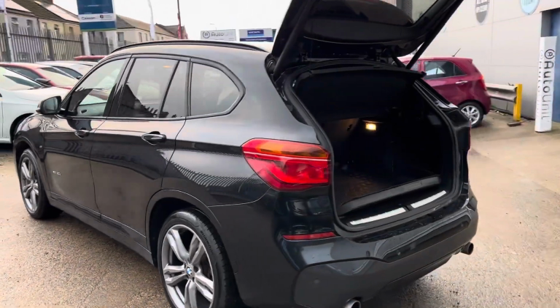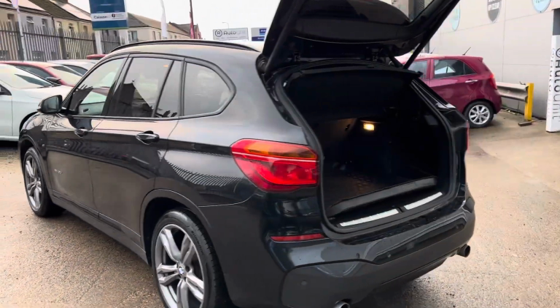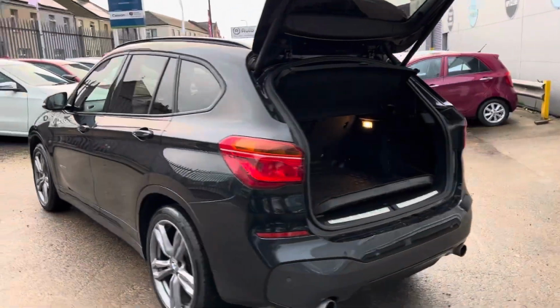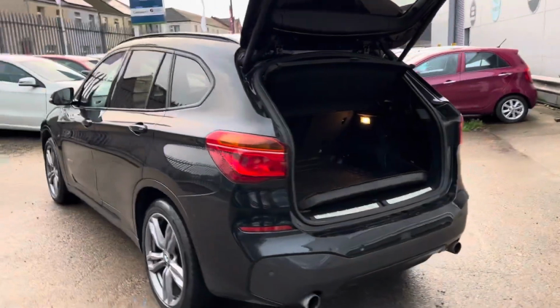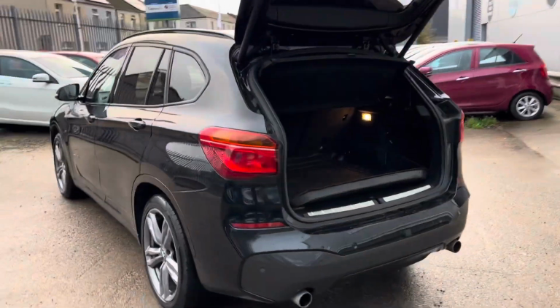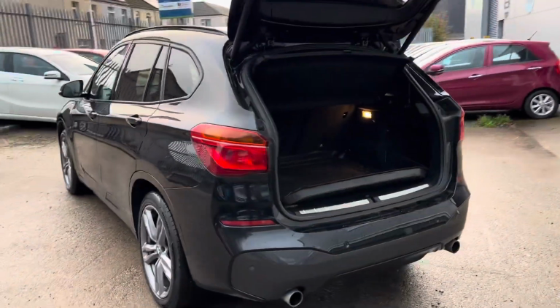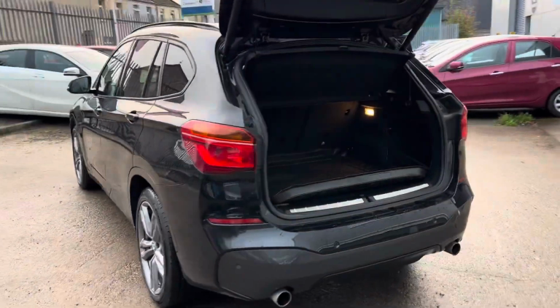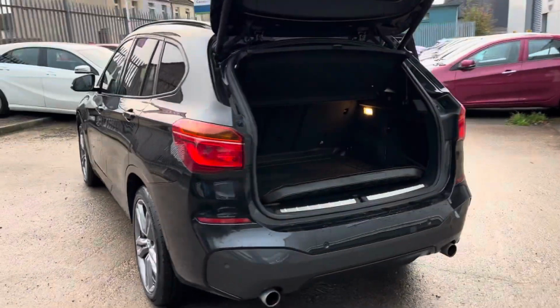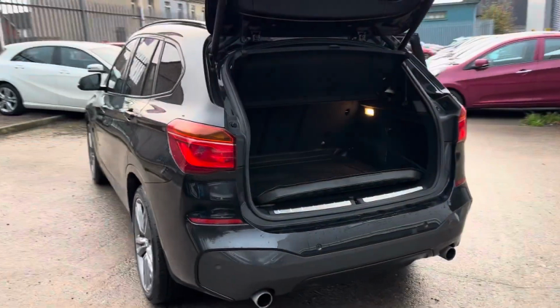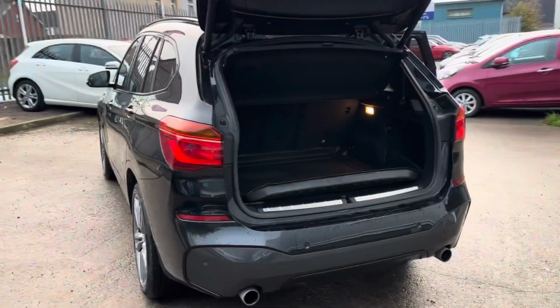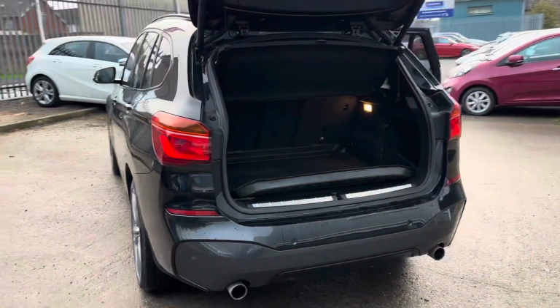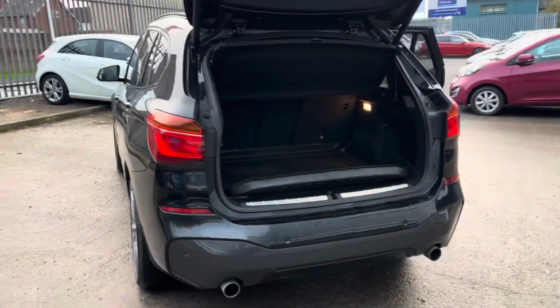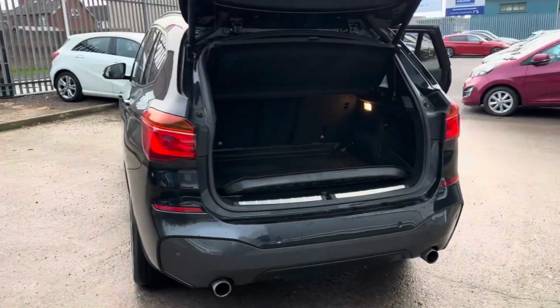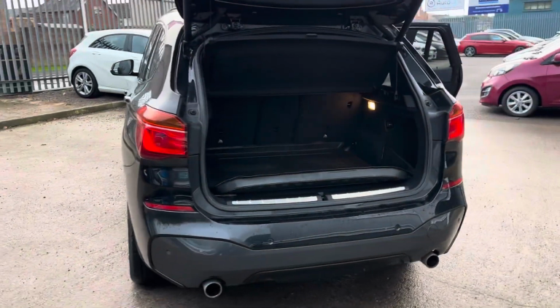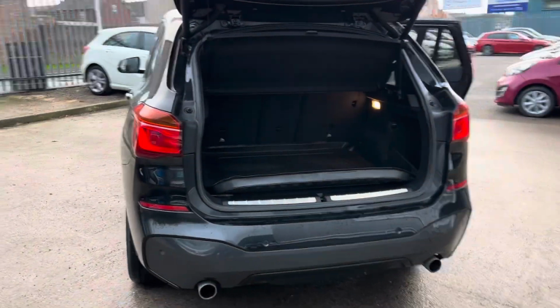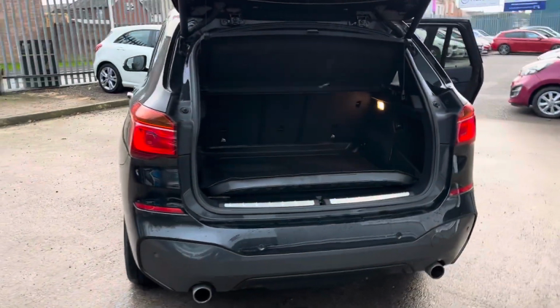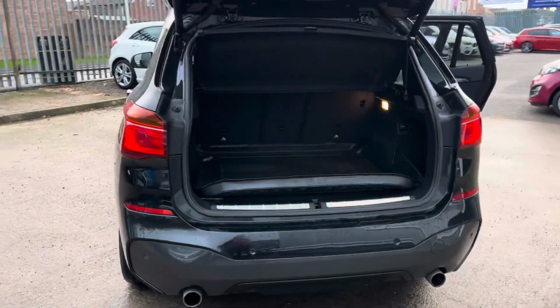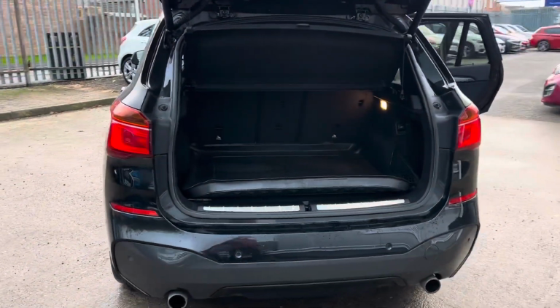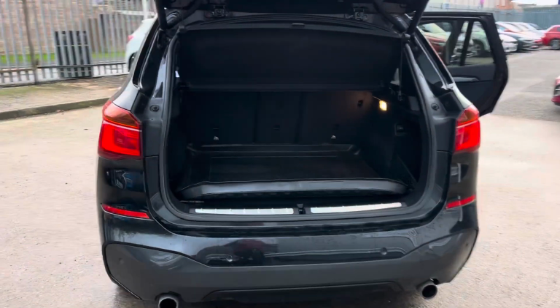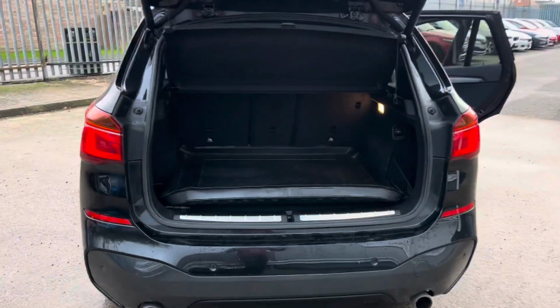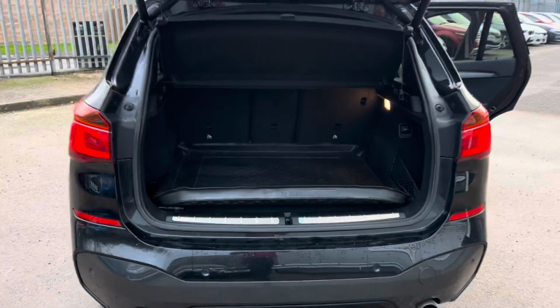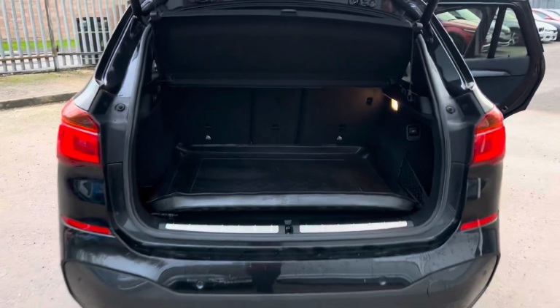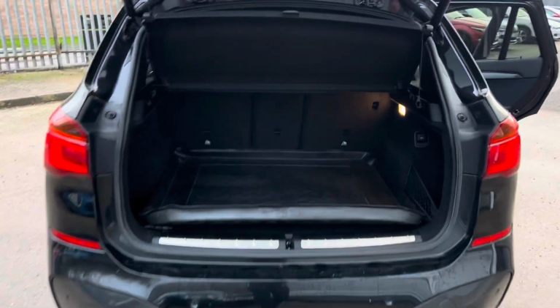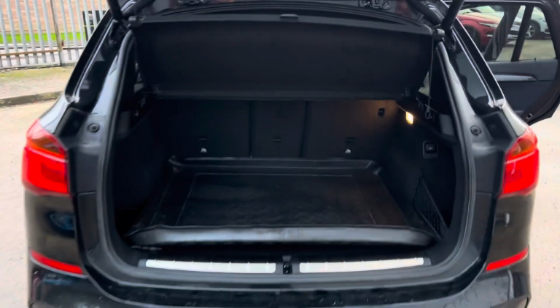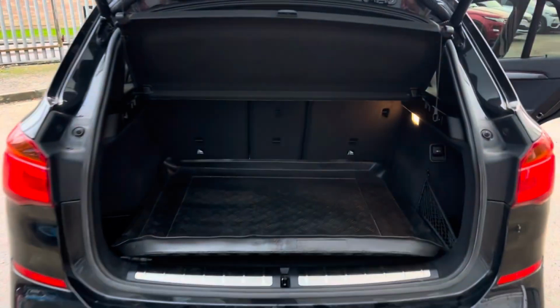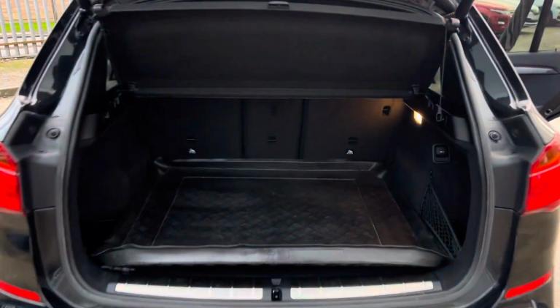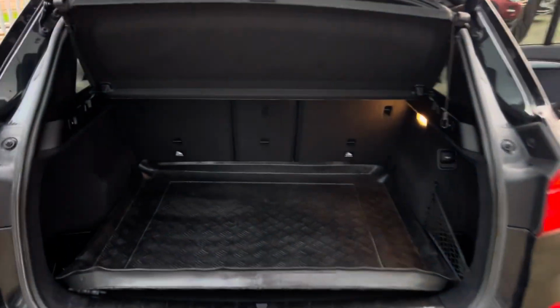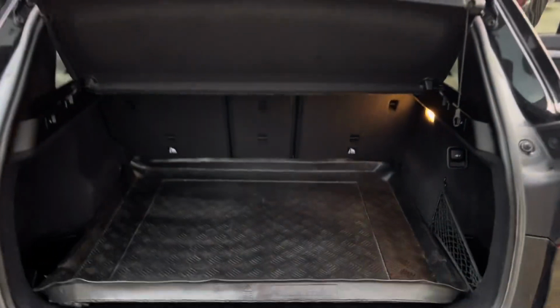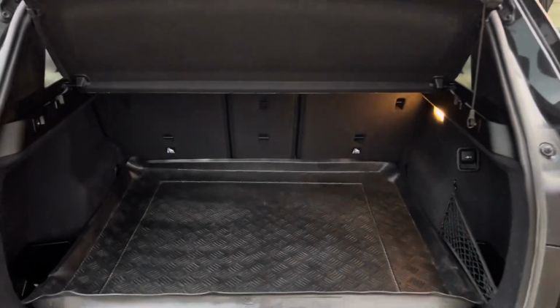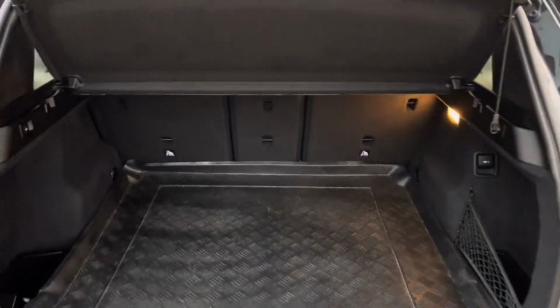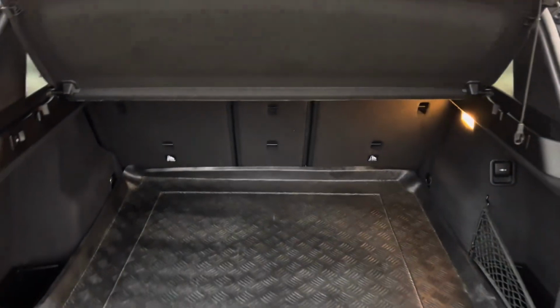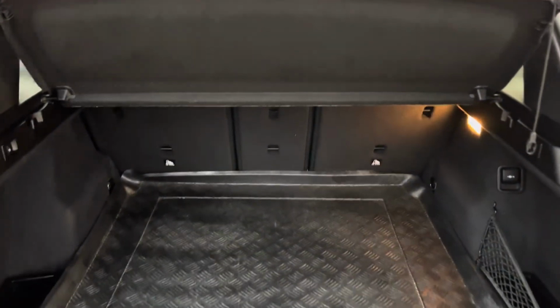Moving to the rear, we've got the sporty twin exhaust, rear parking sensors, and a good-sized boot.